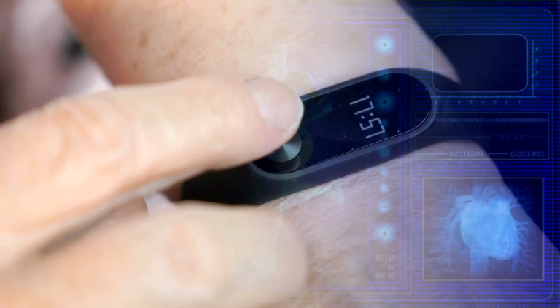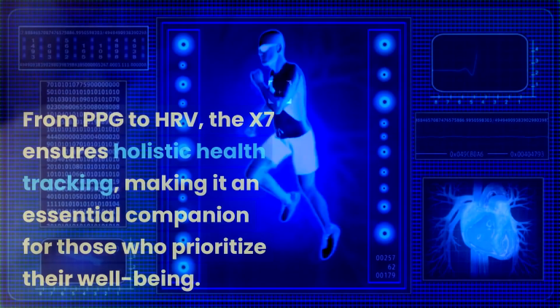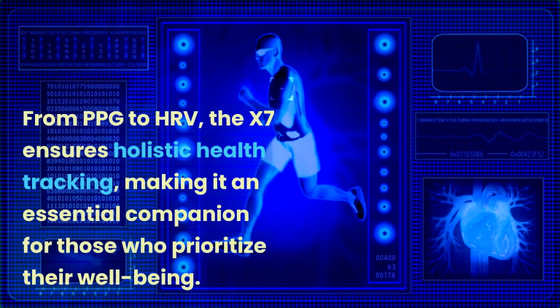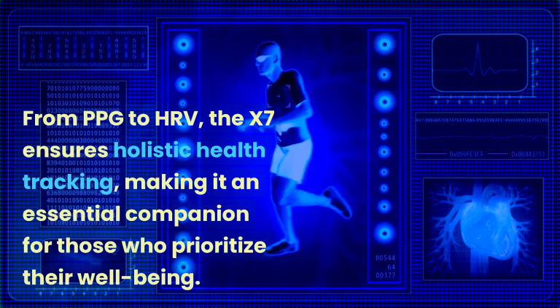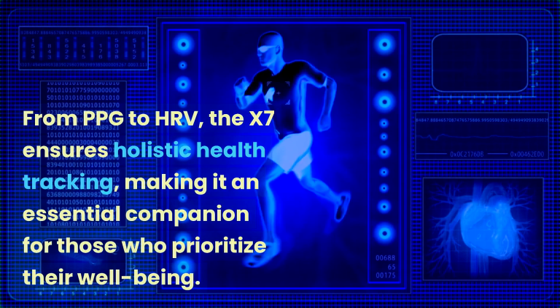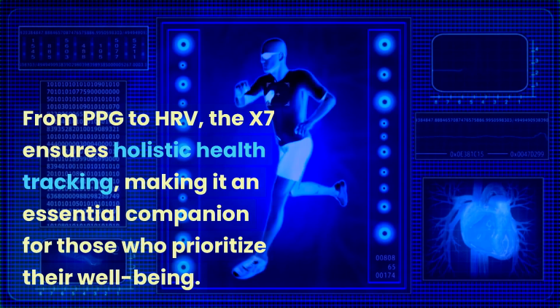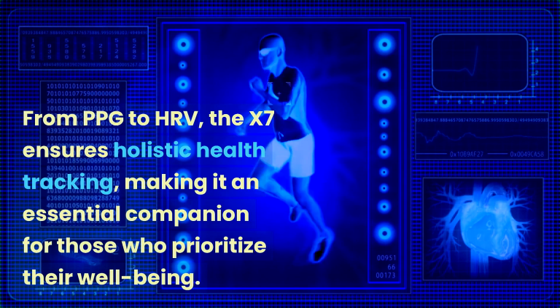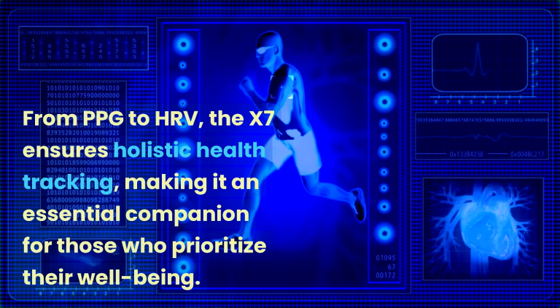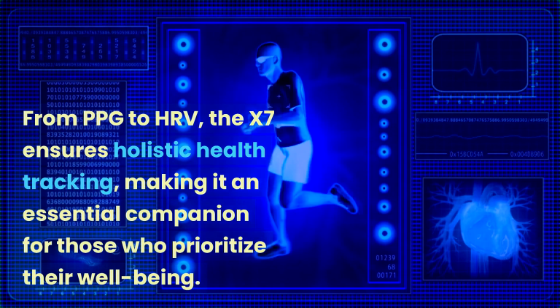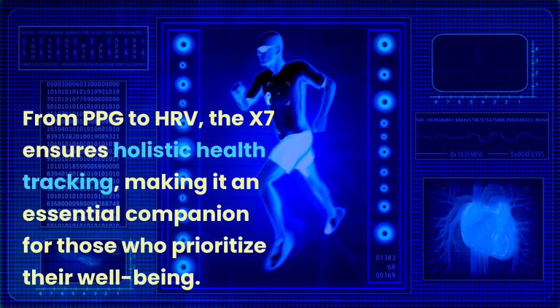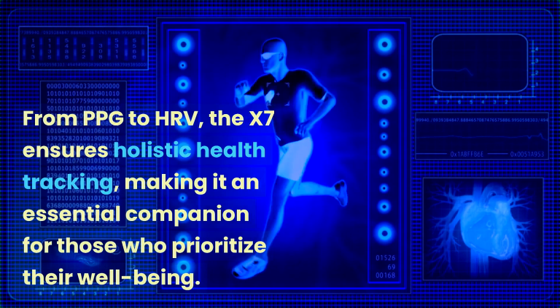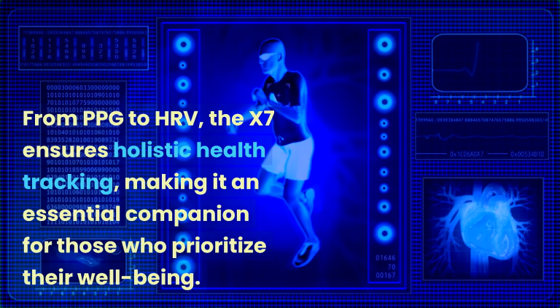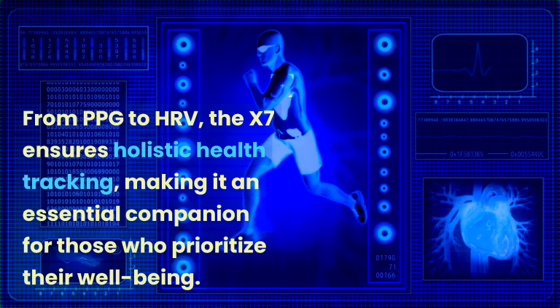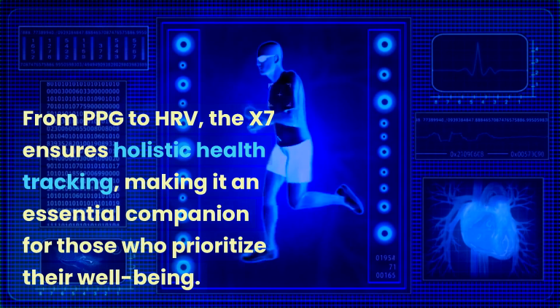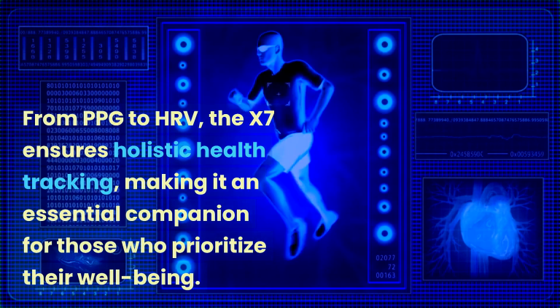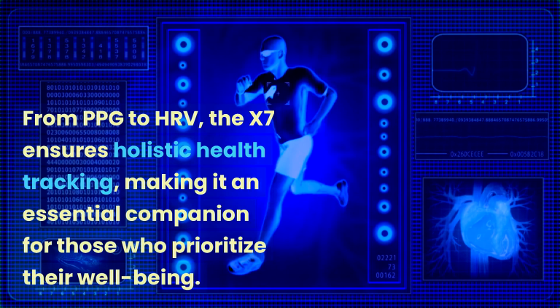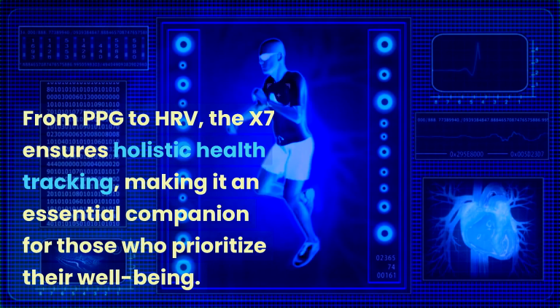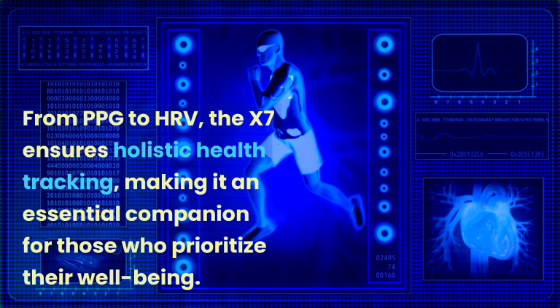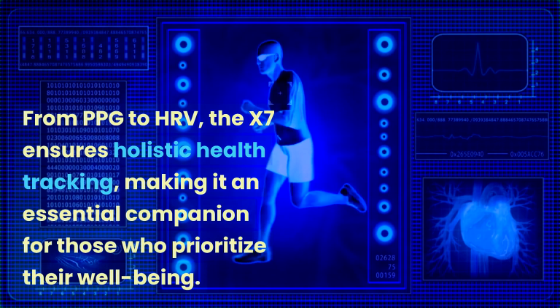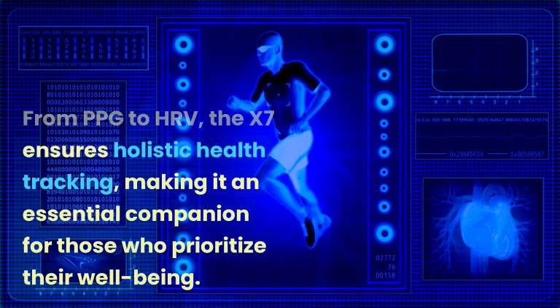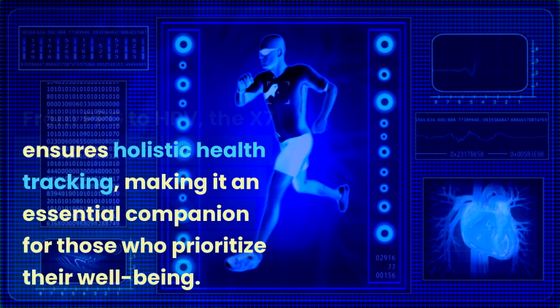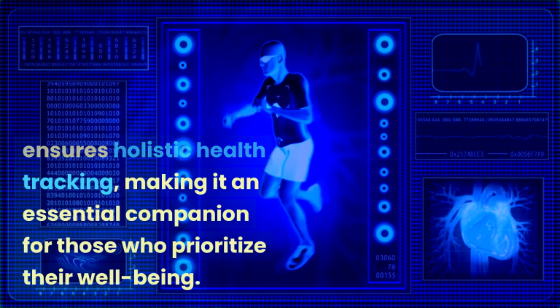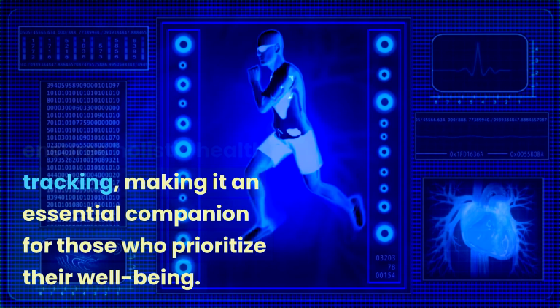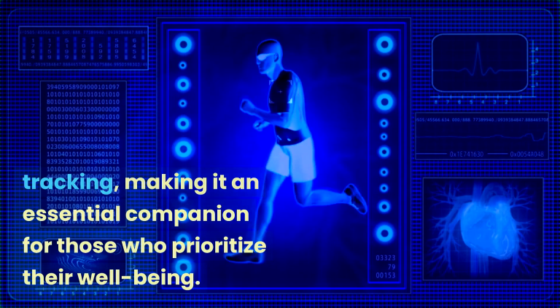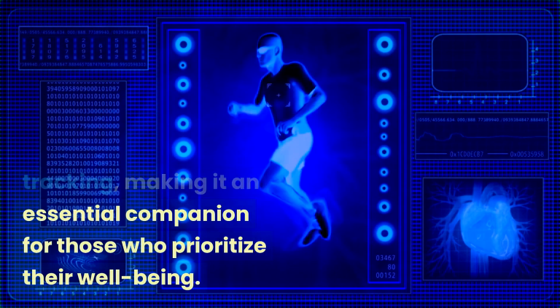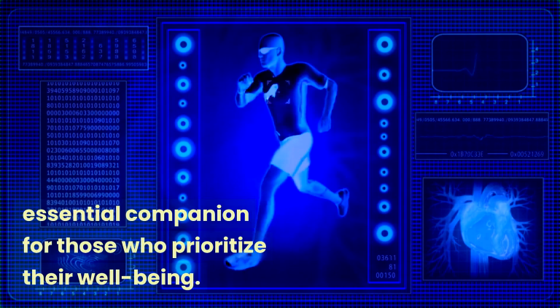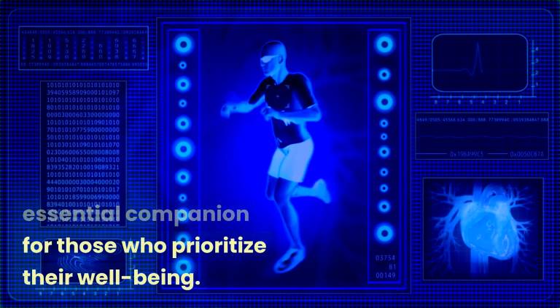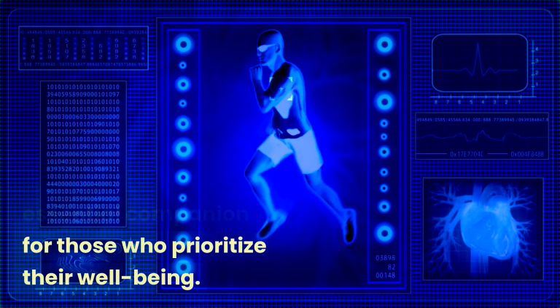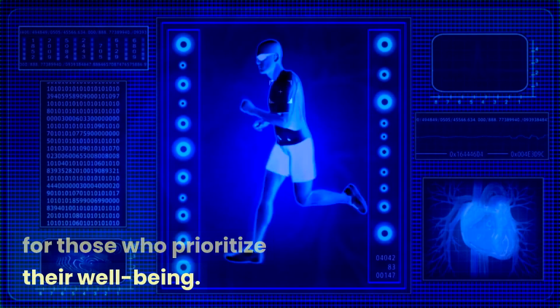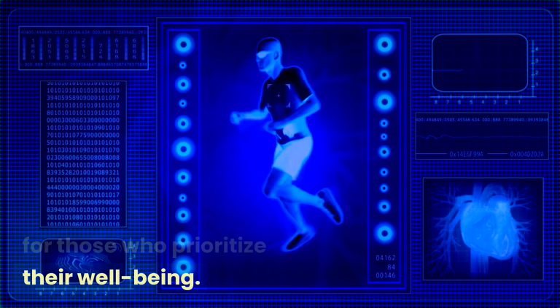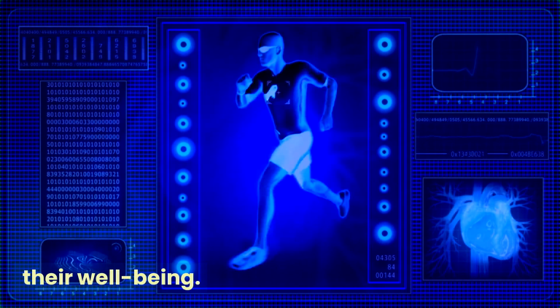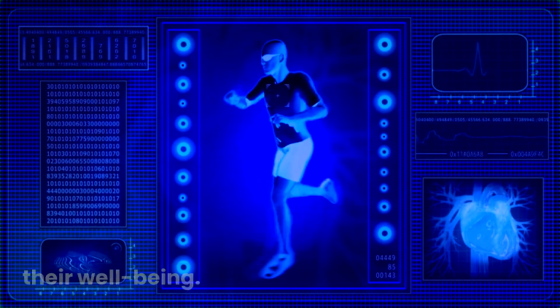From PPG to HRV, the X7 ensures holistic health tracking, making it an essential companion for those who prioritize their well-being.